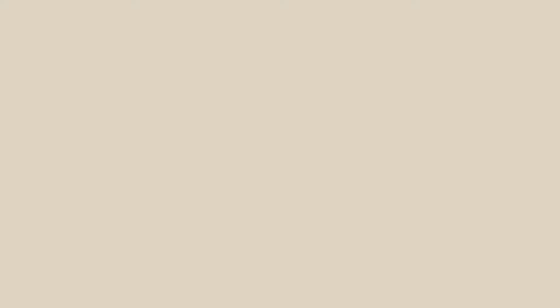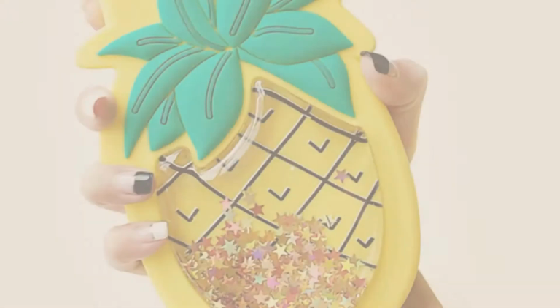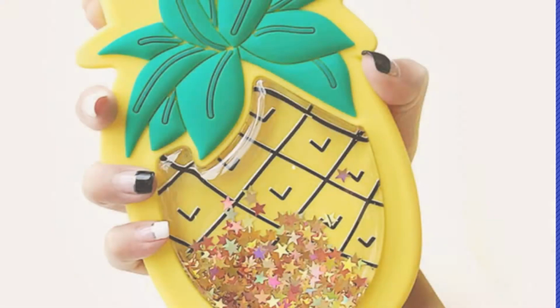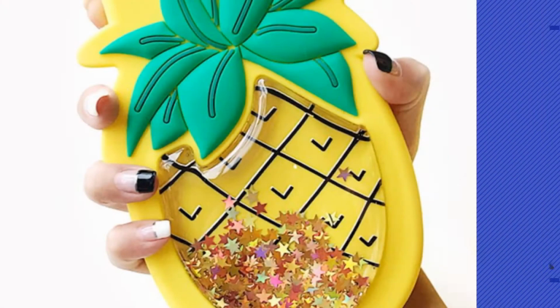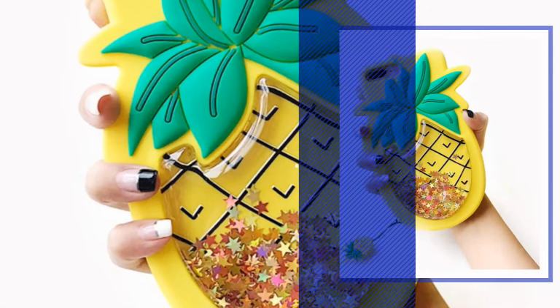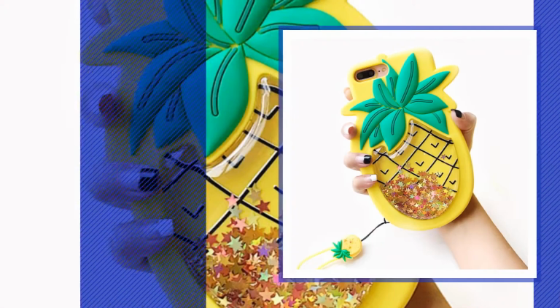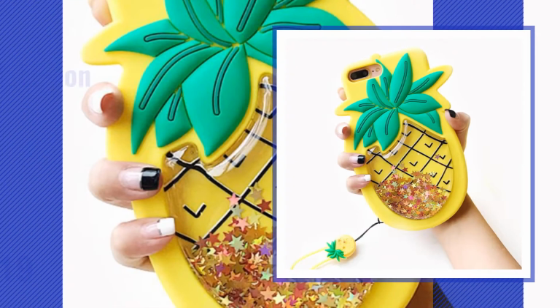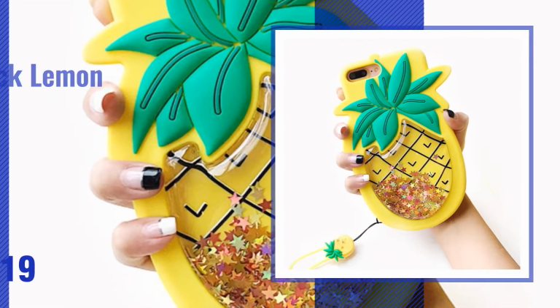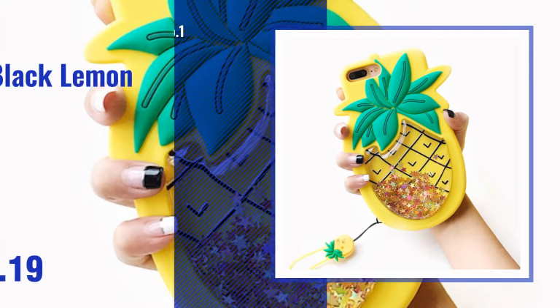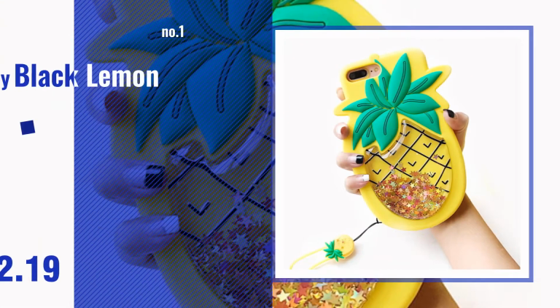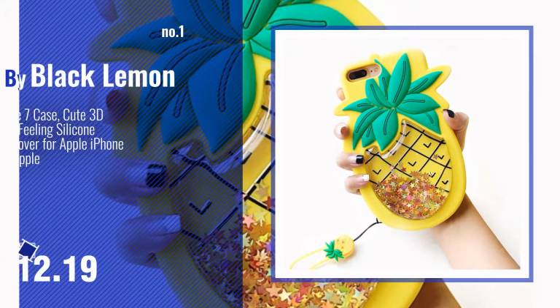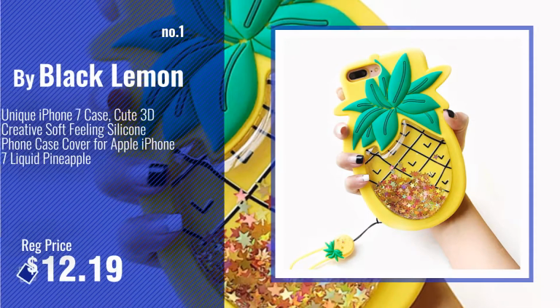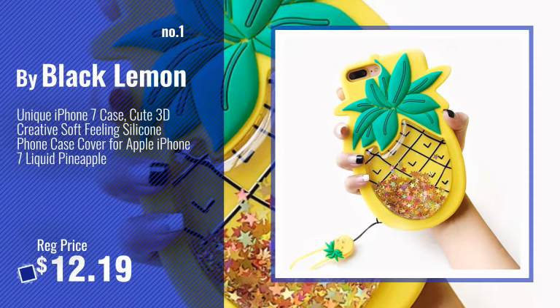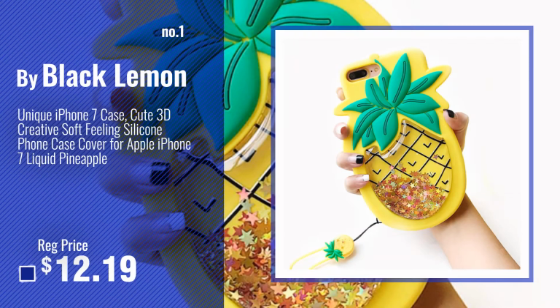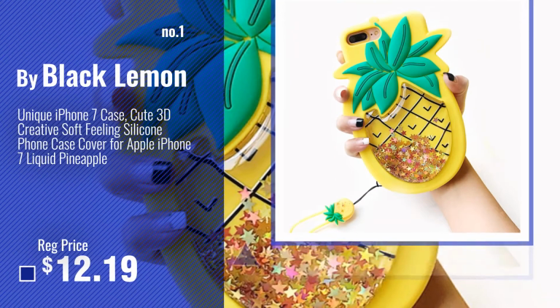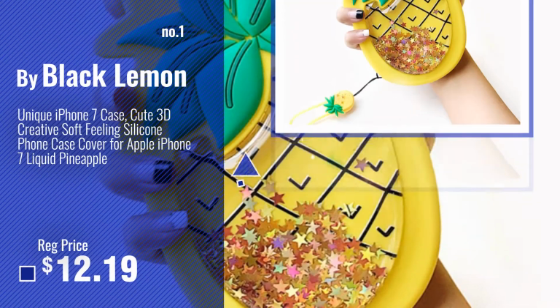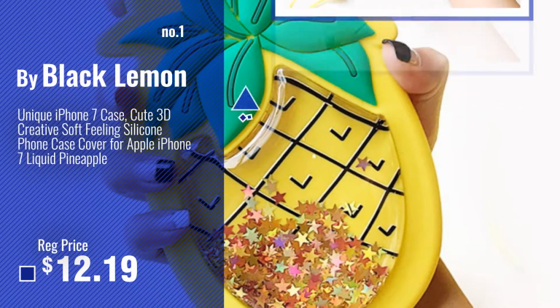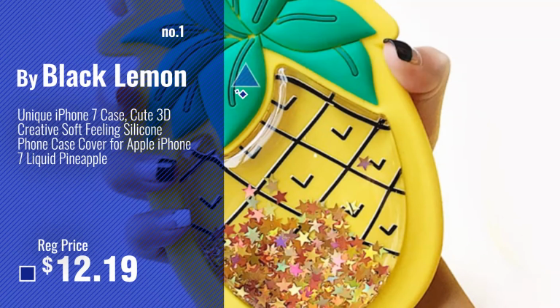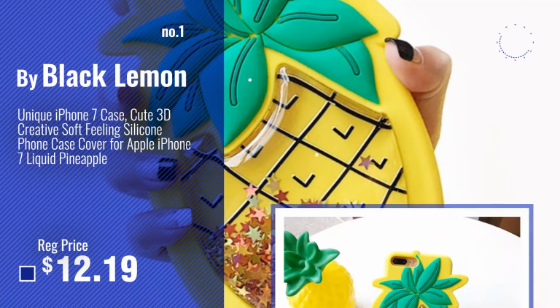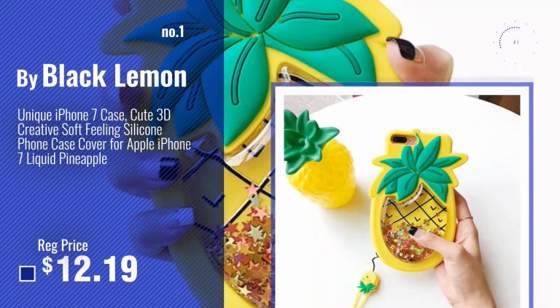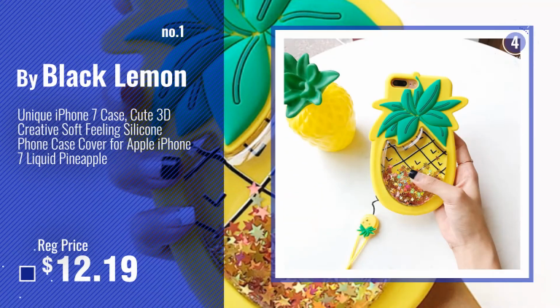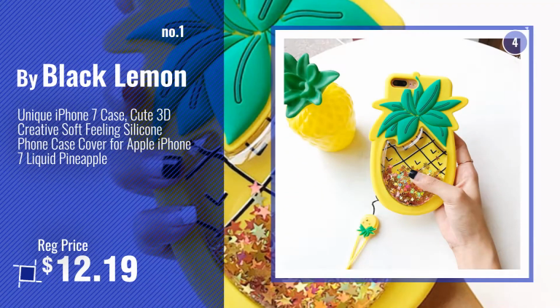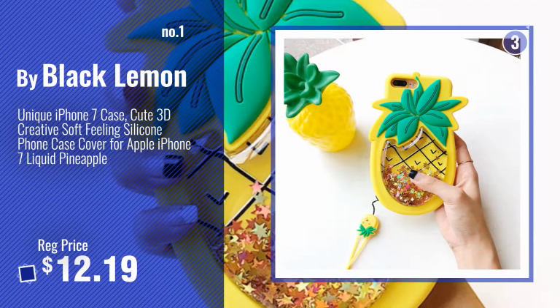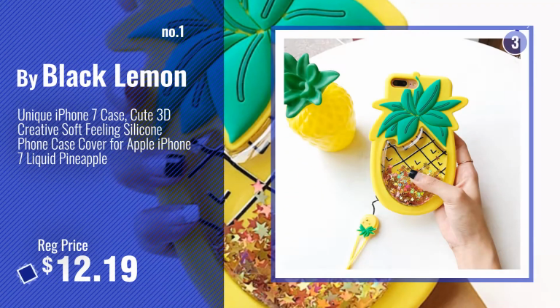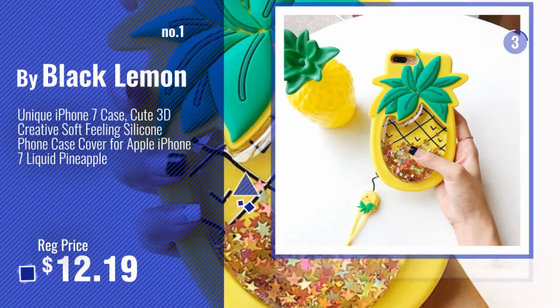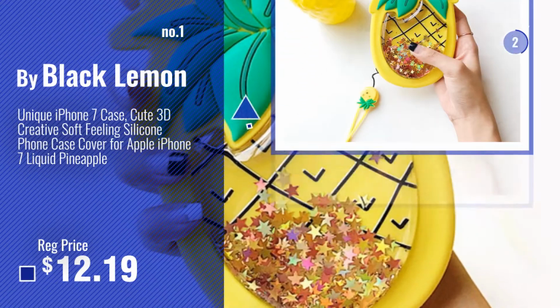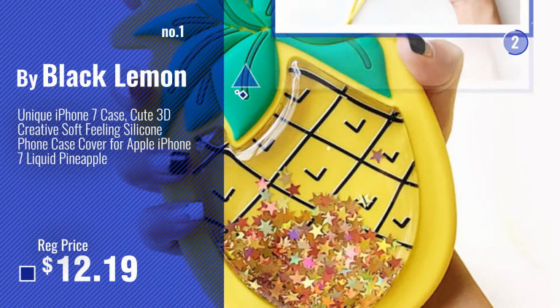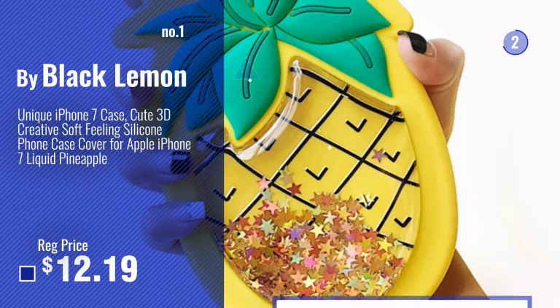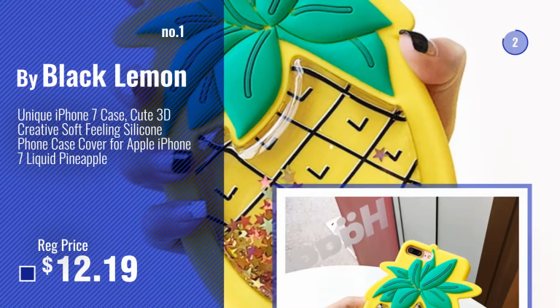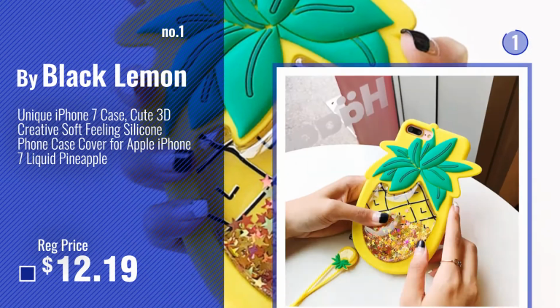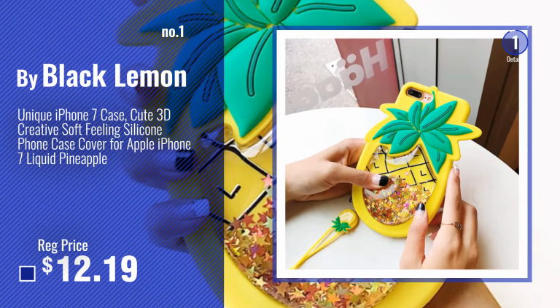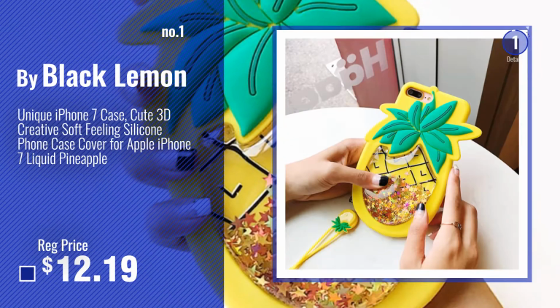Number 1. Most Popular by Black Lemon. Watch this video. Choose your favorite.